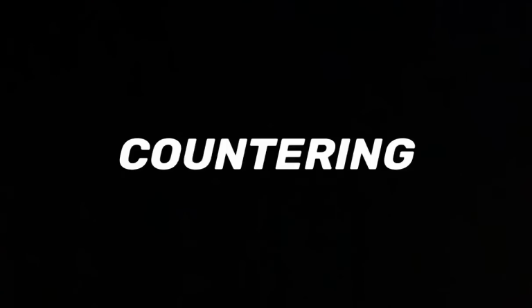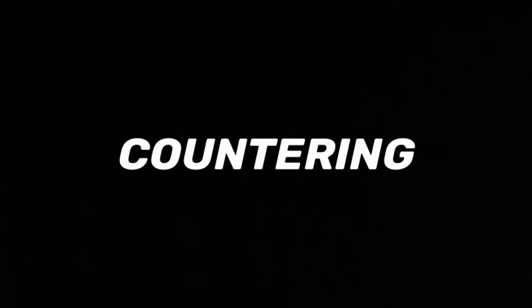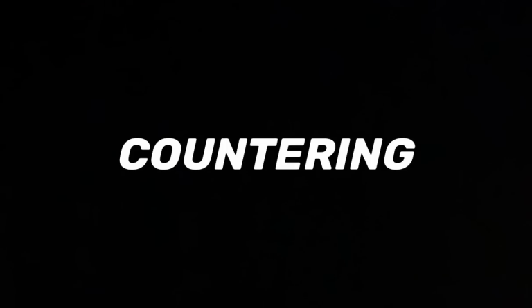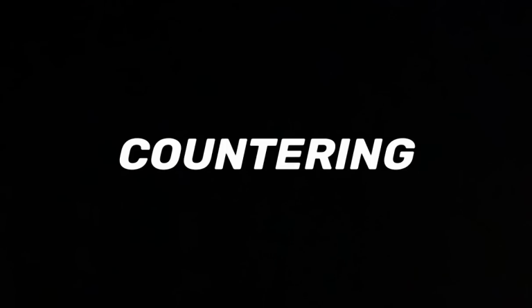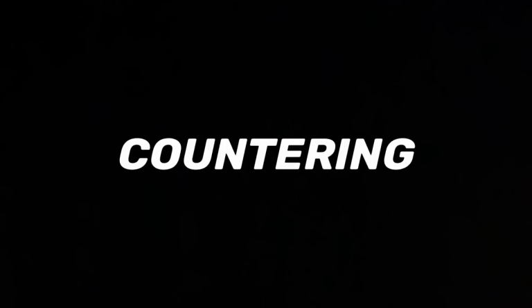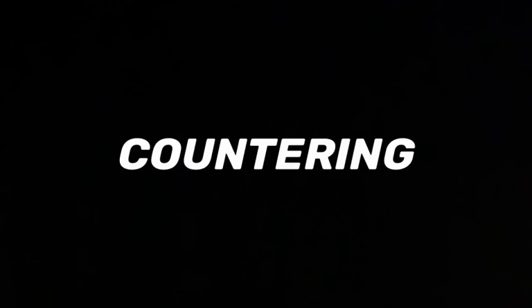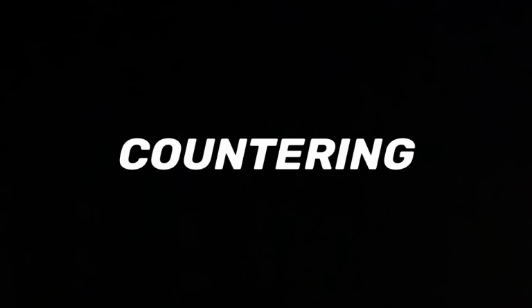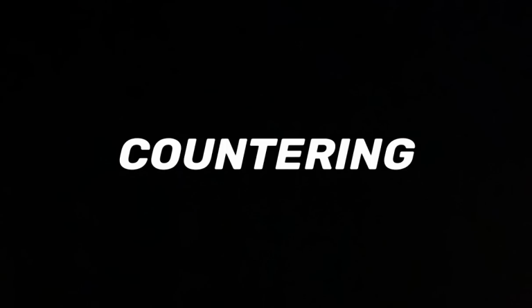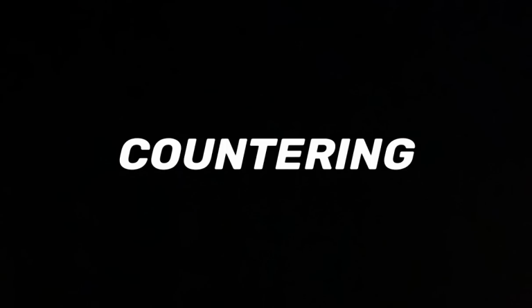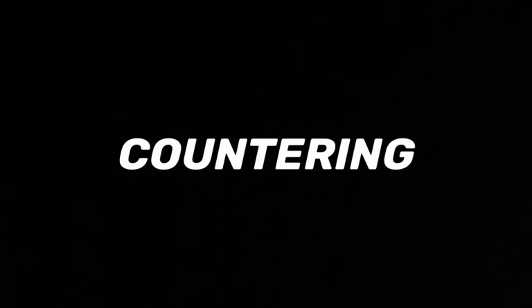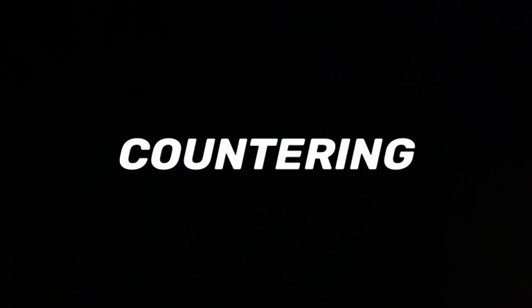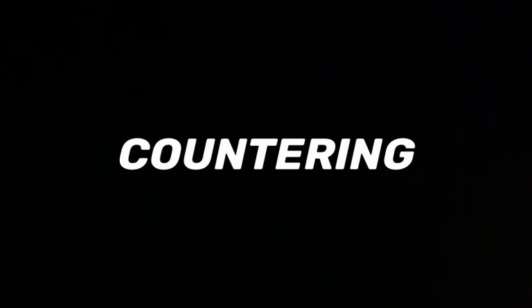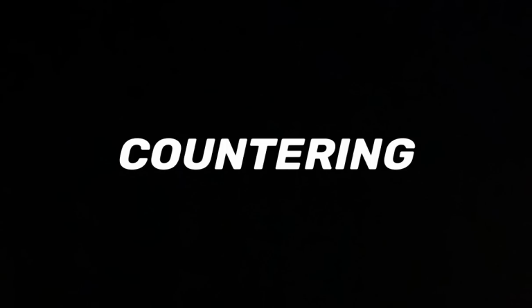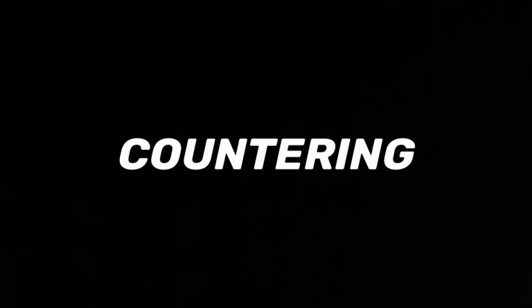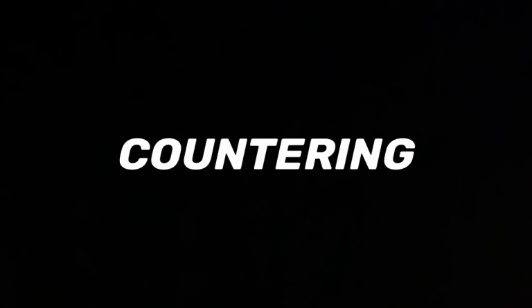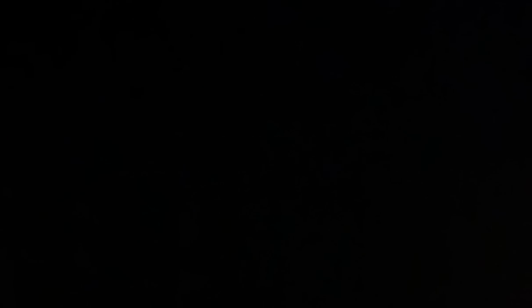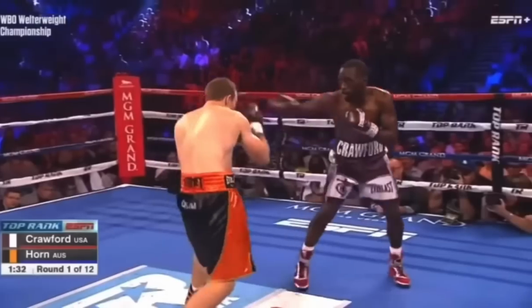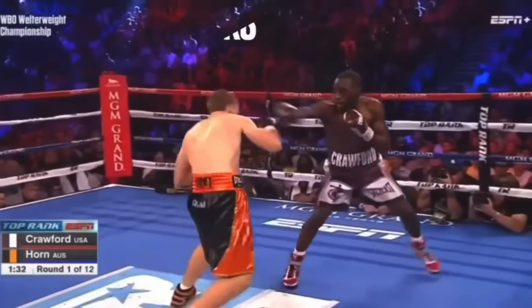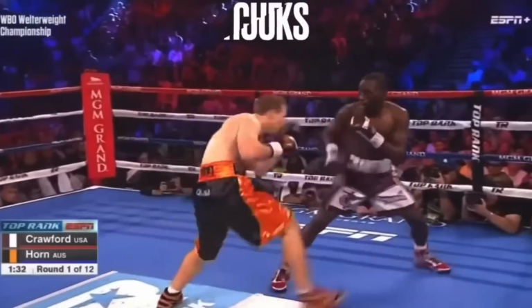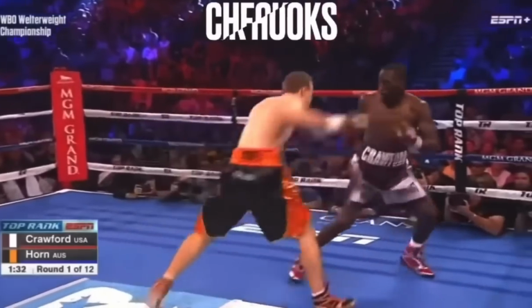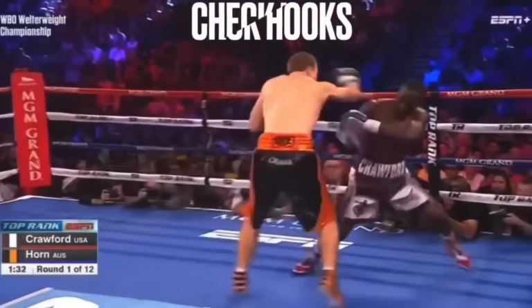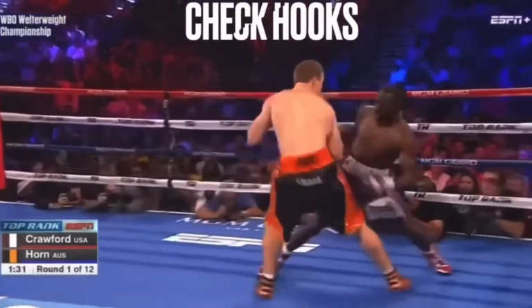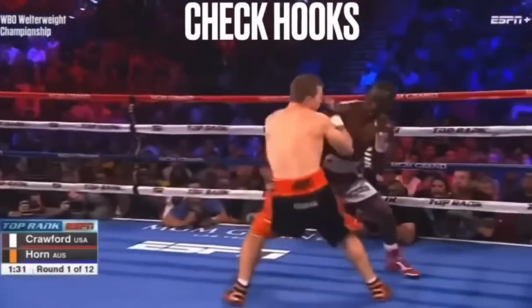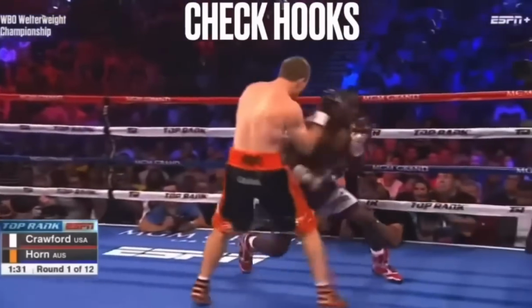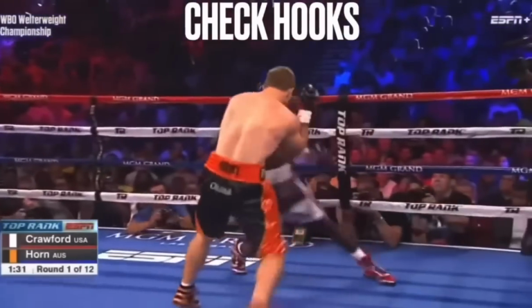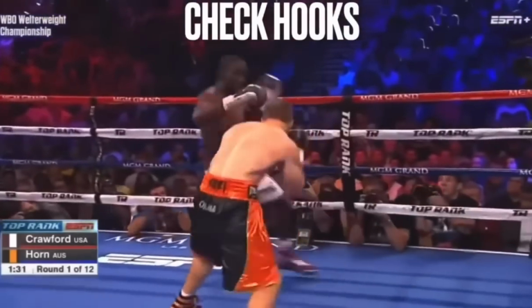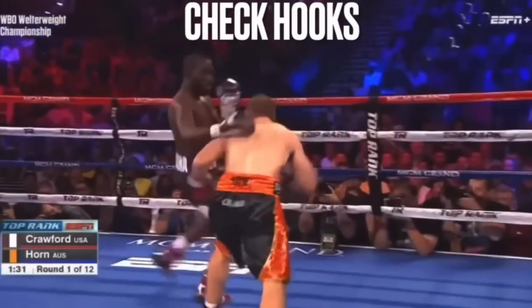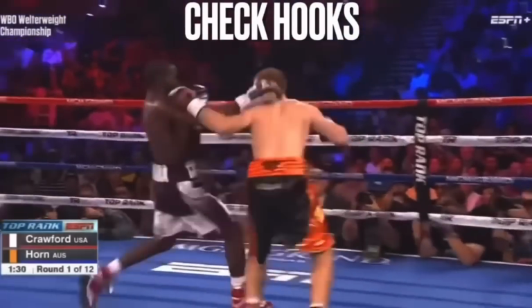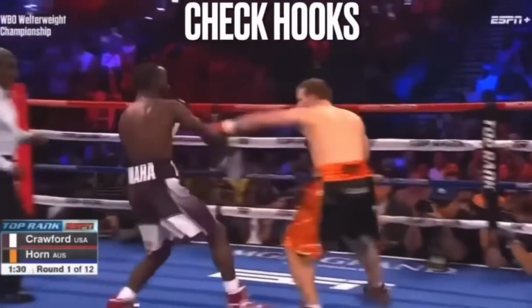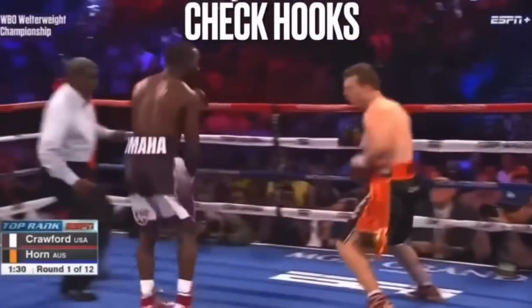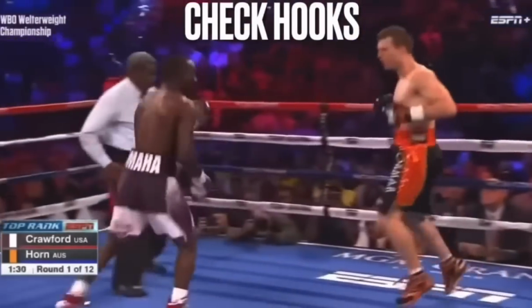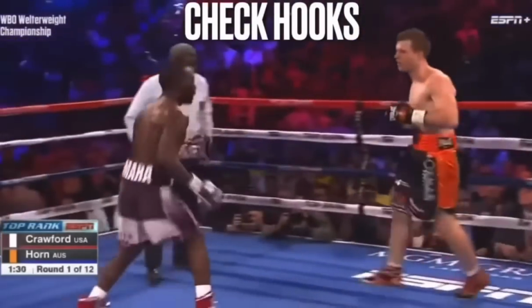On top of that, Crawford might also be the best counterpuncher off the back foot in boxing.